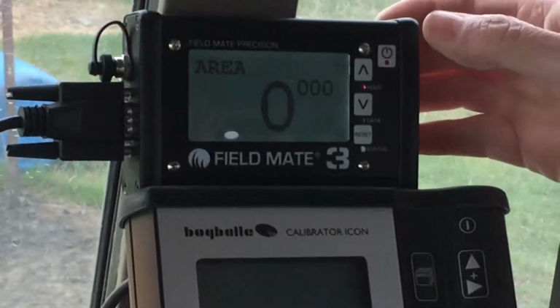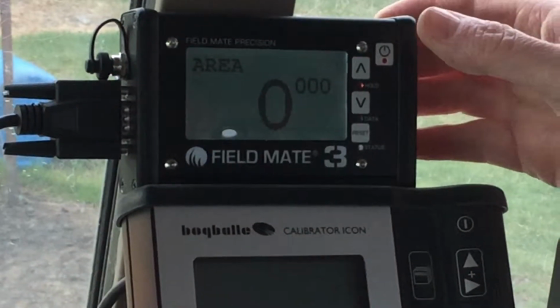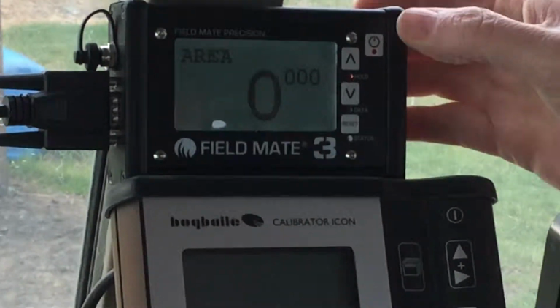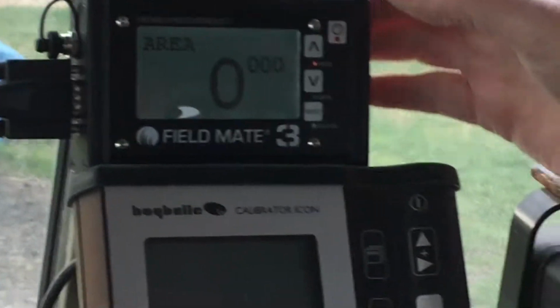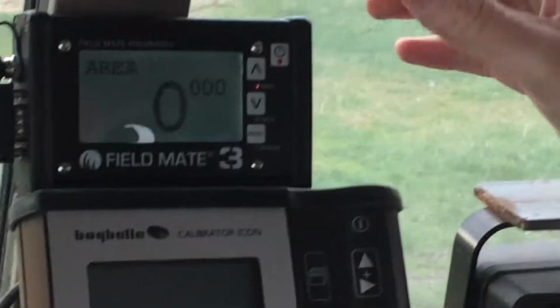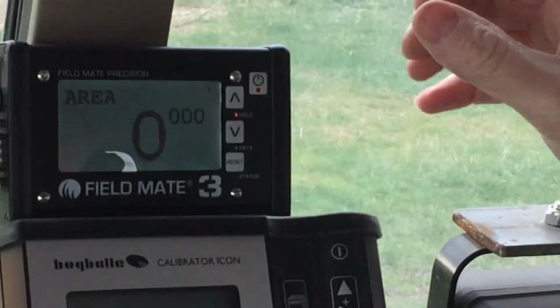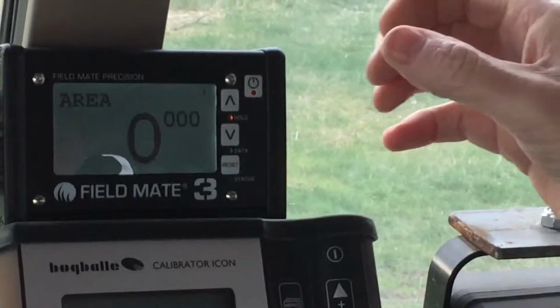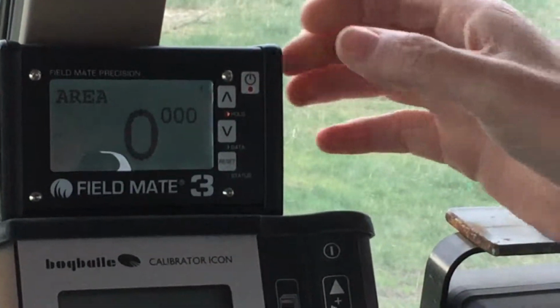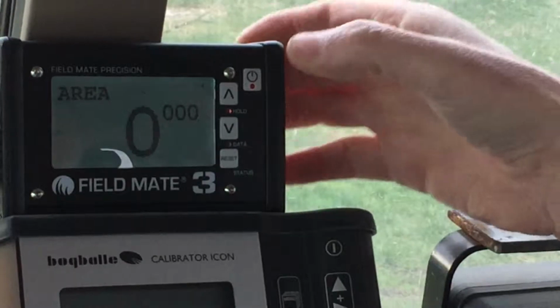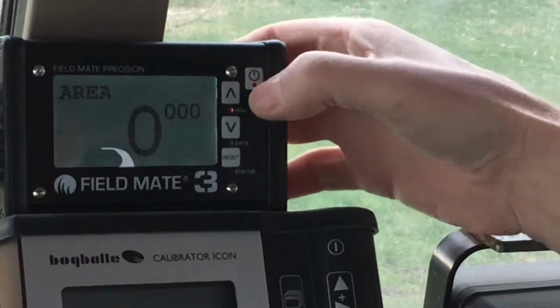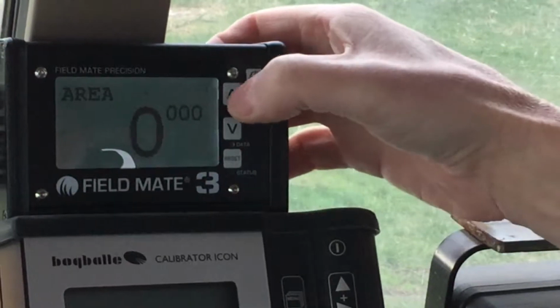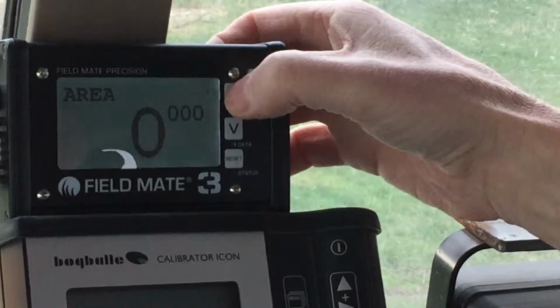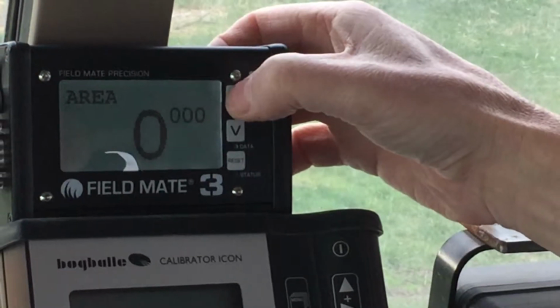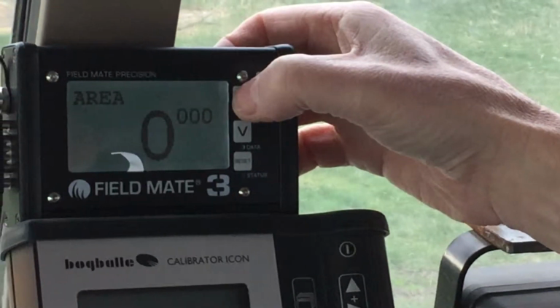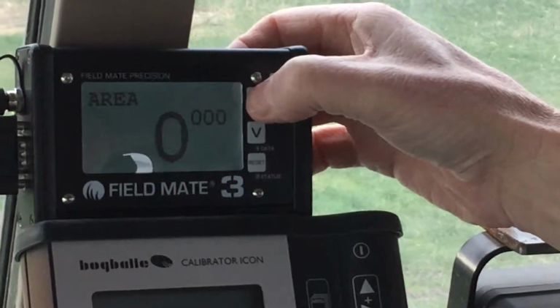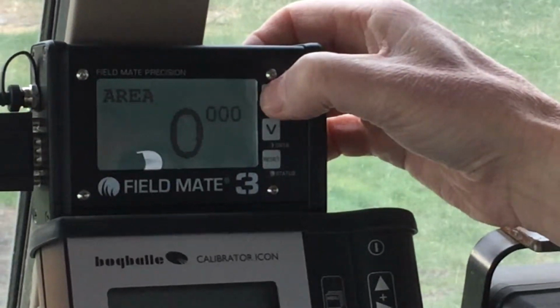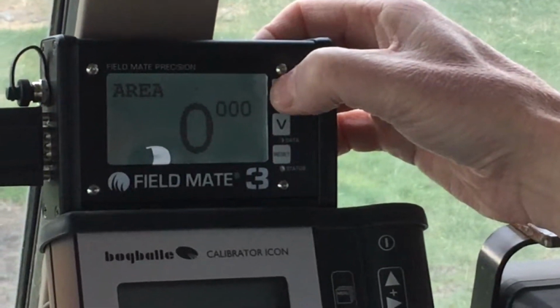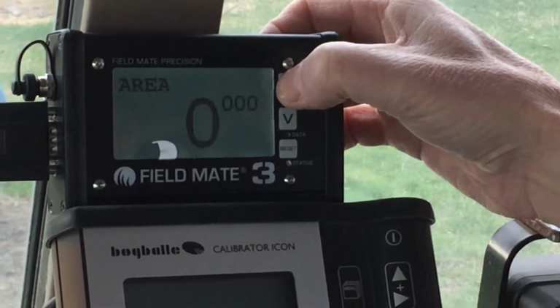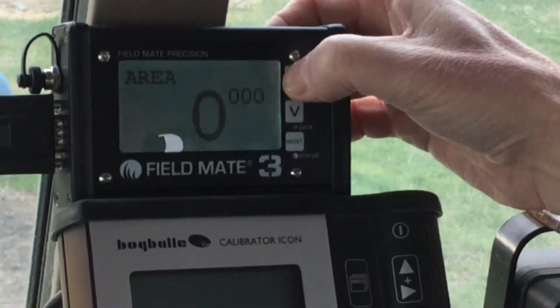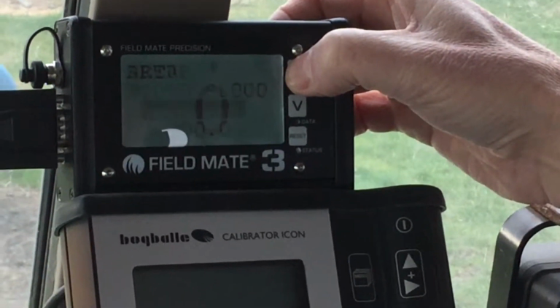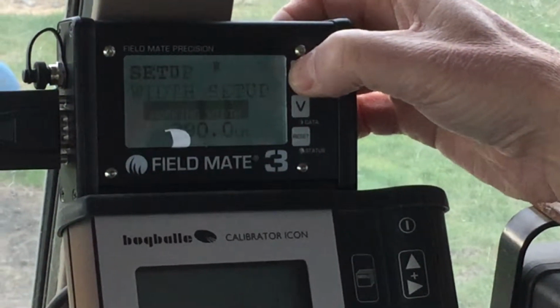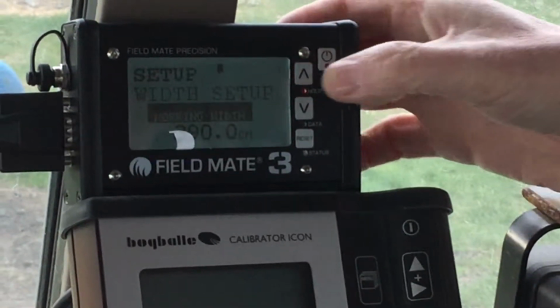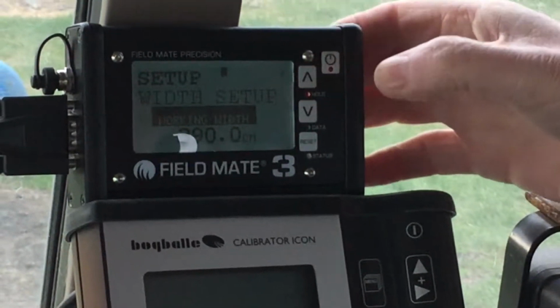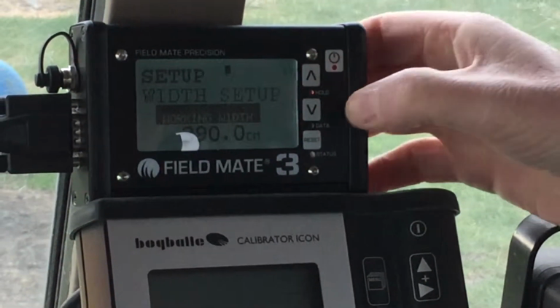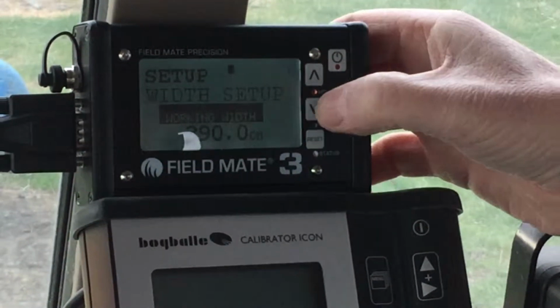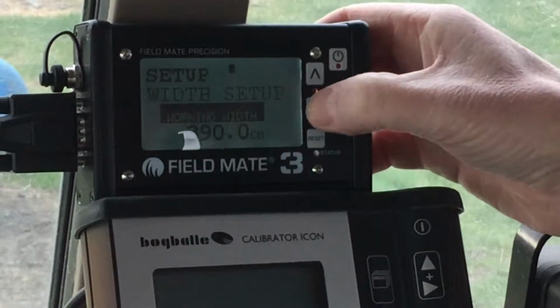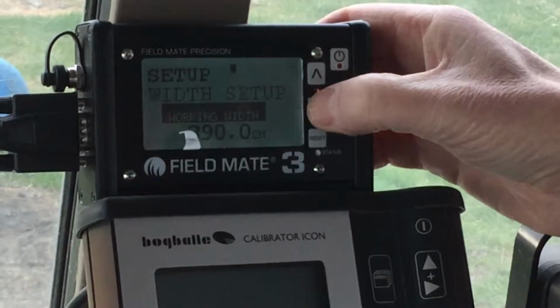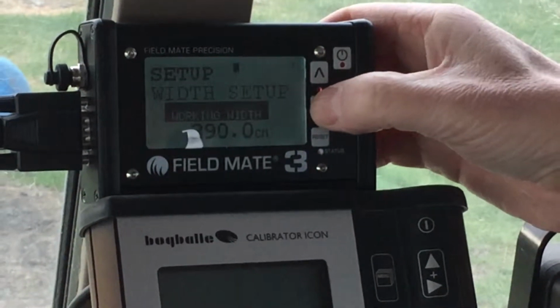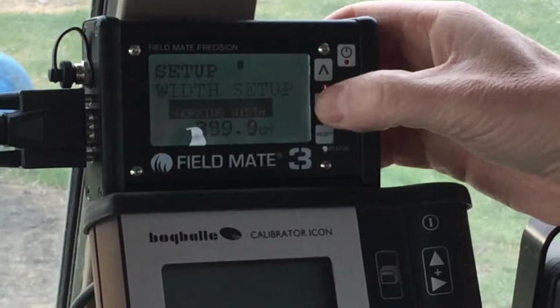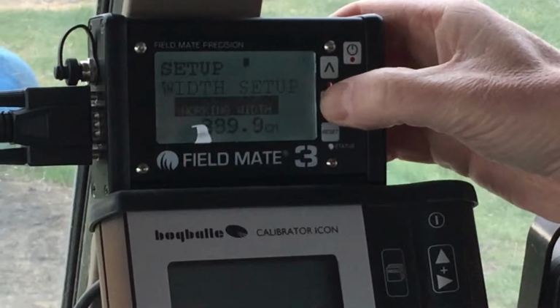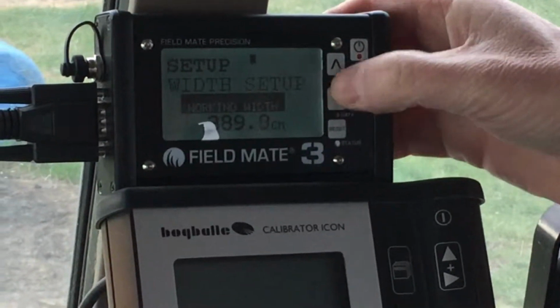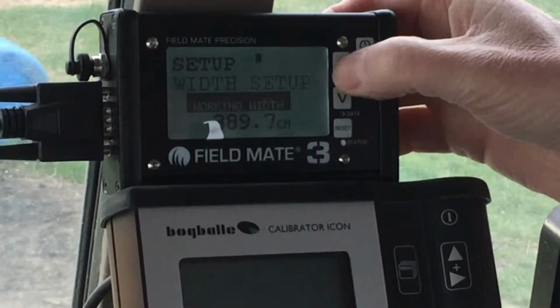If you want to set the width of the drill, hold down the up arrow. Here we can change the width of the drill.